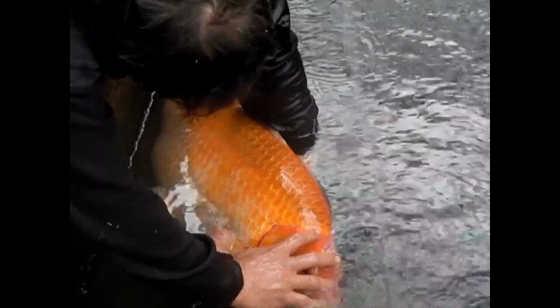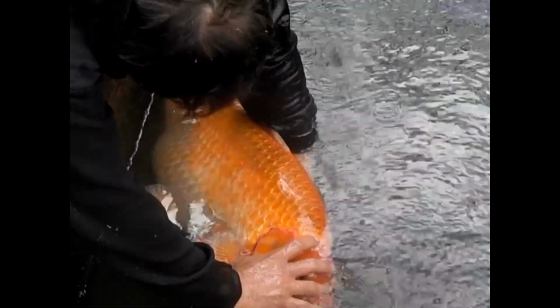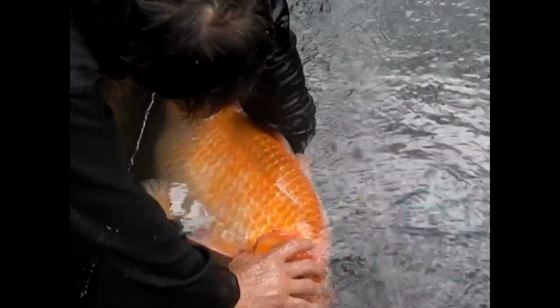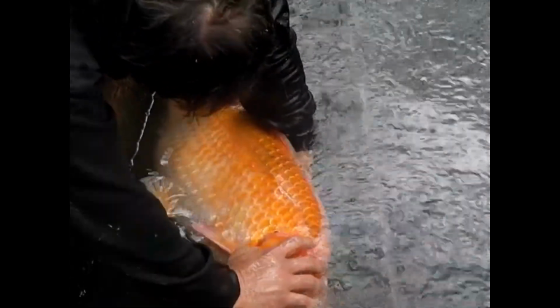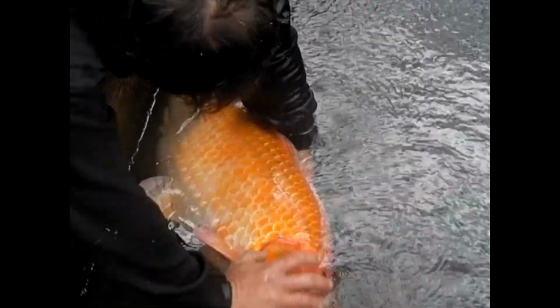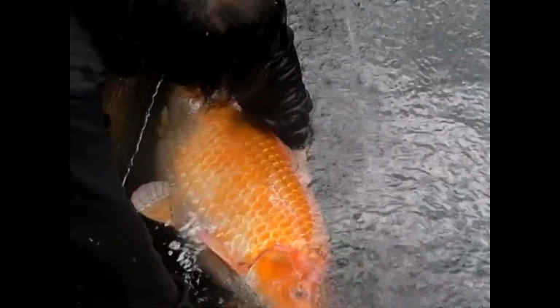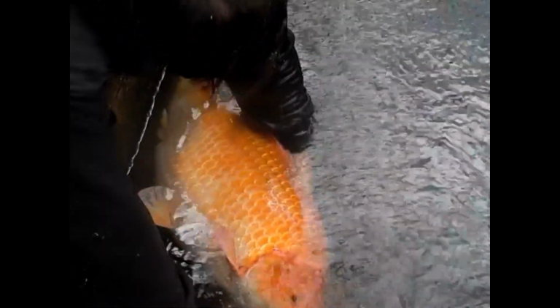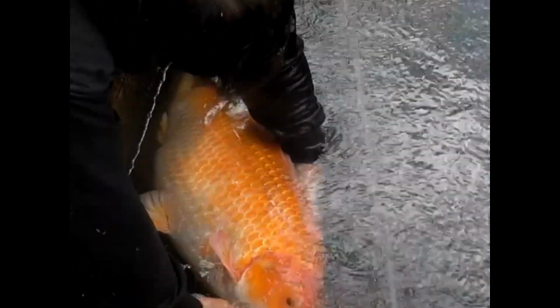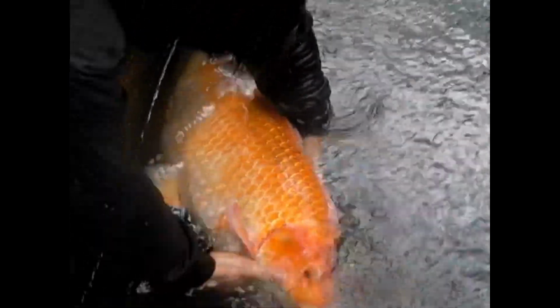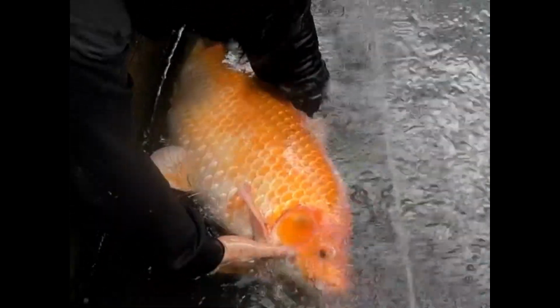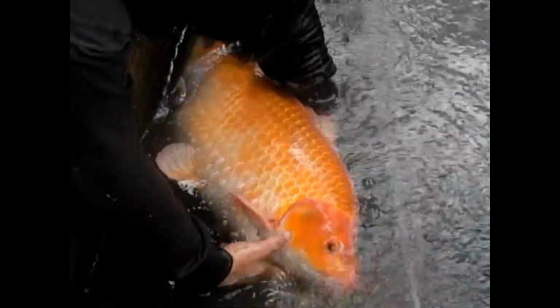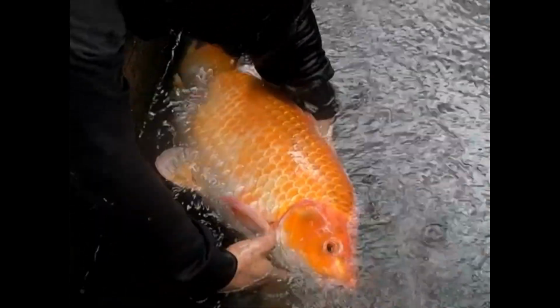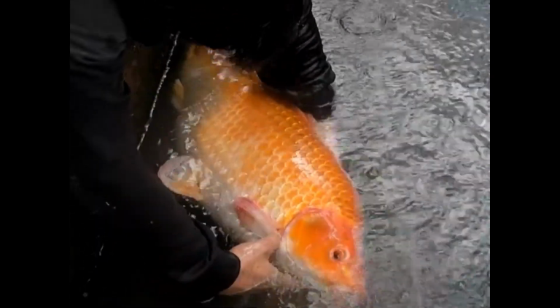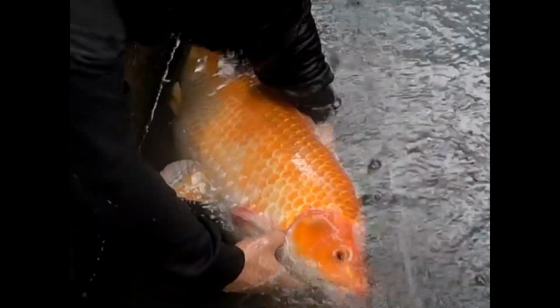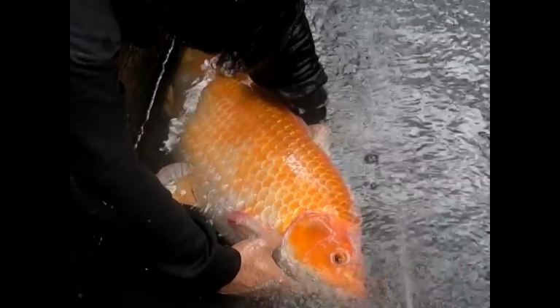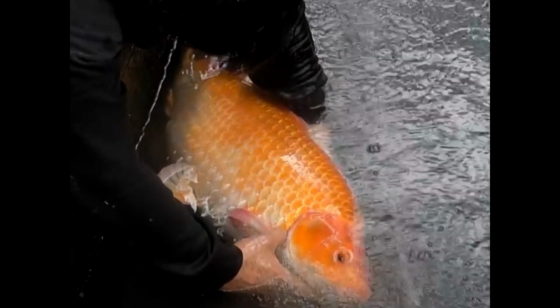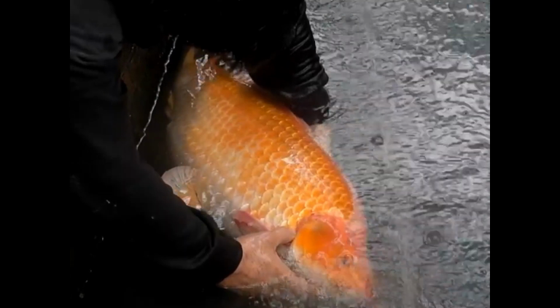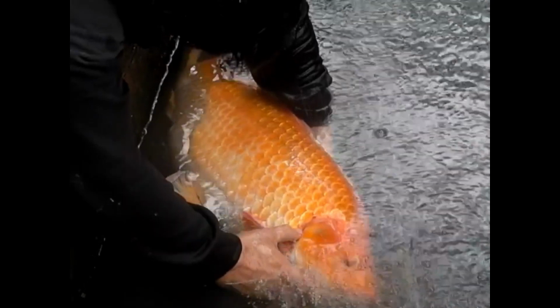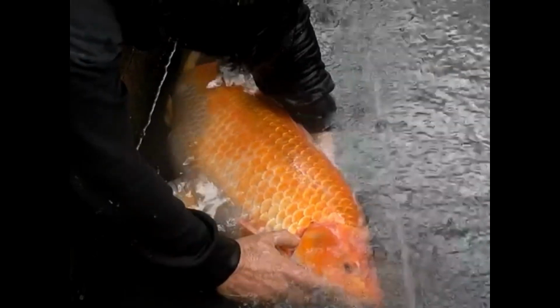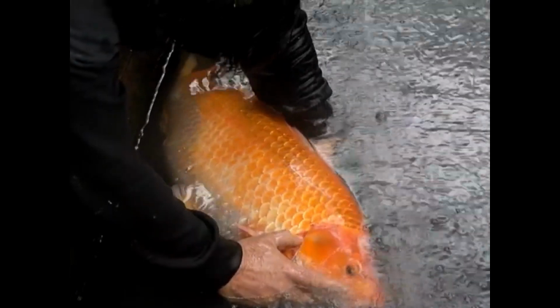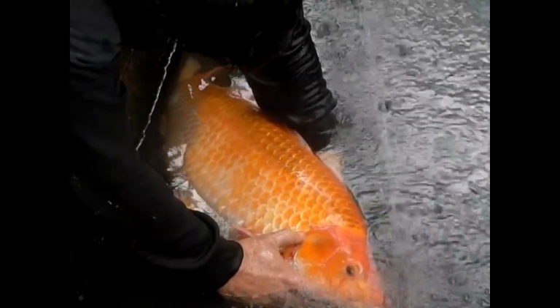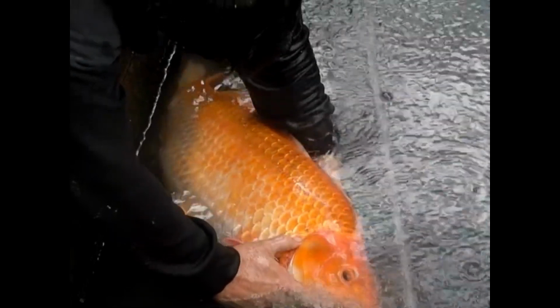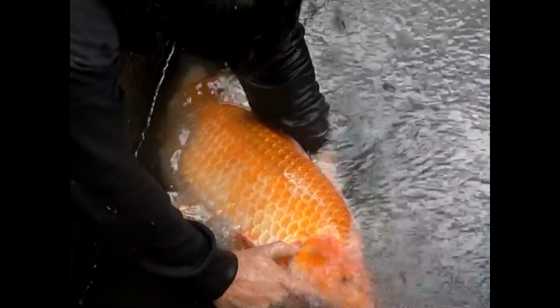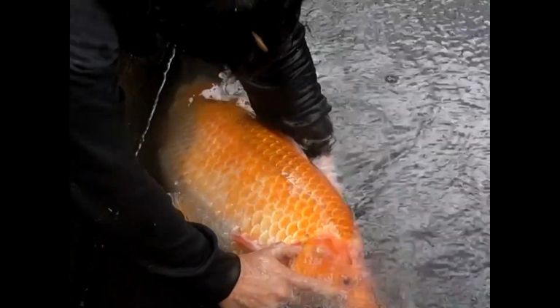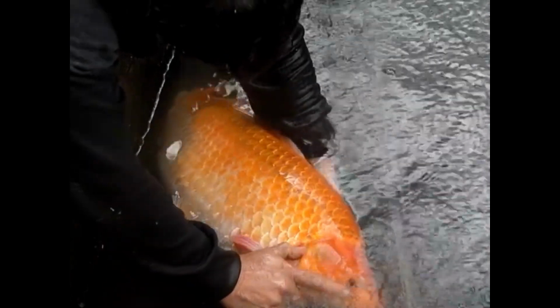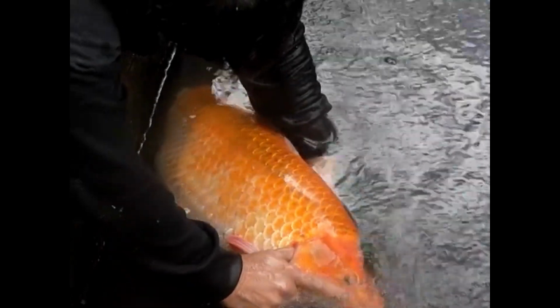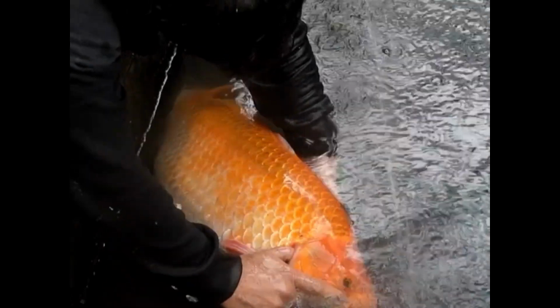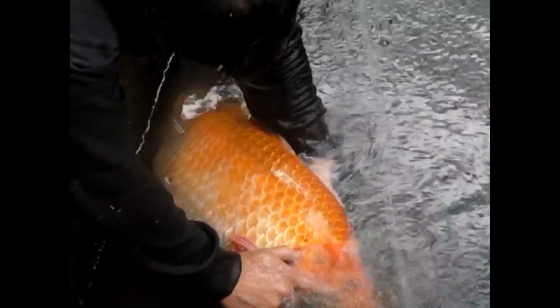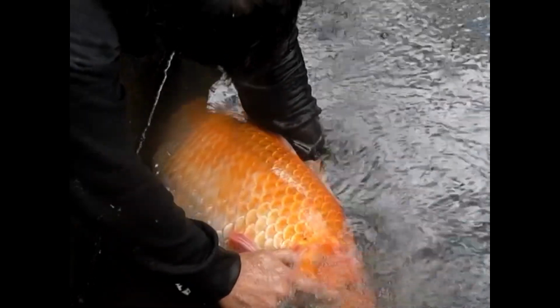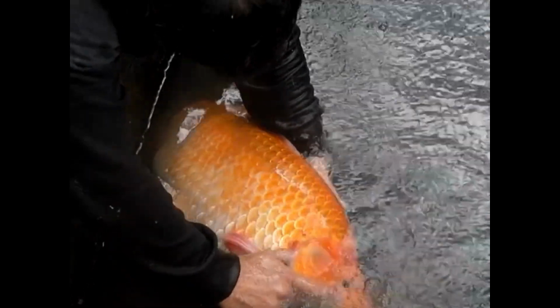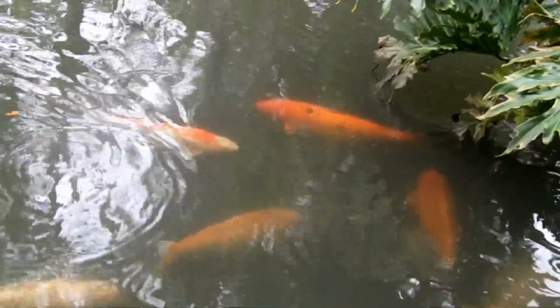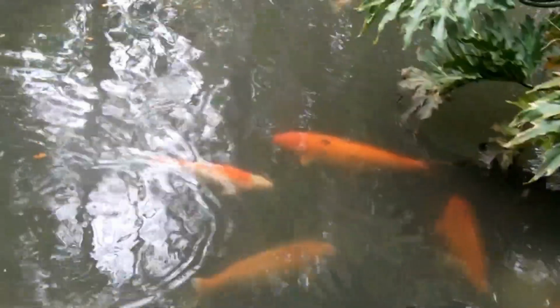But when the late cold snap arrived, the fish became dormant and the females could not release their eggs, so they rotted inside them.